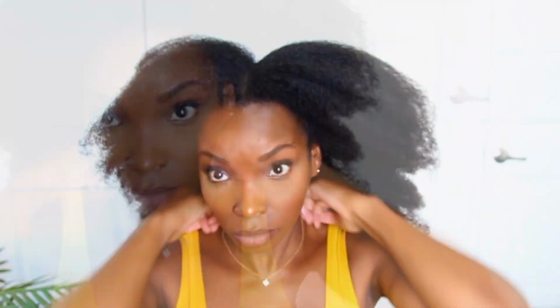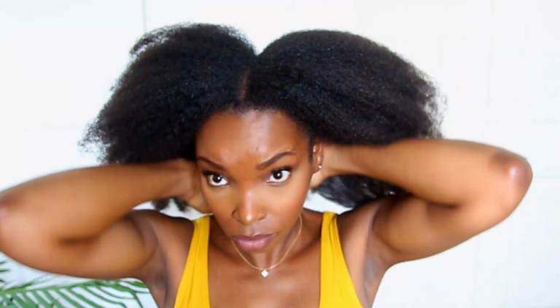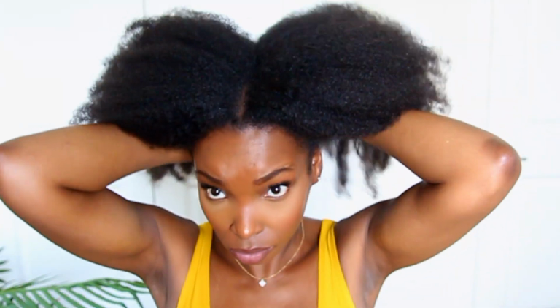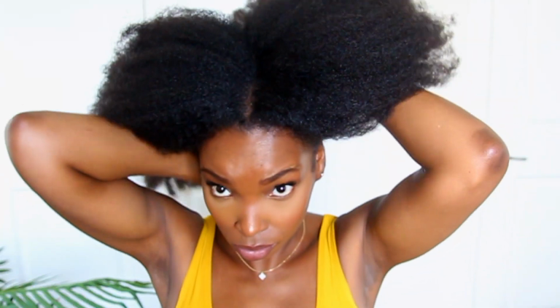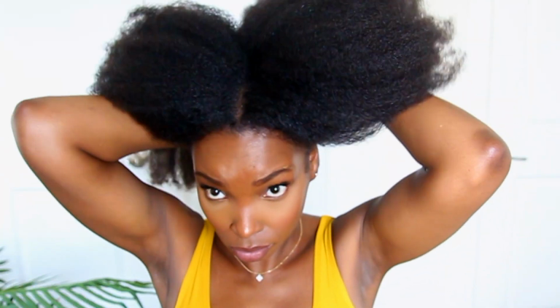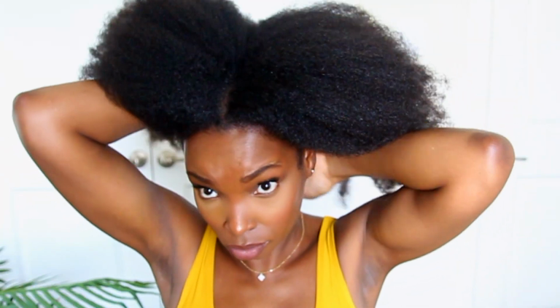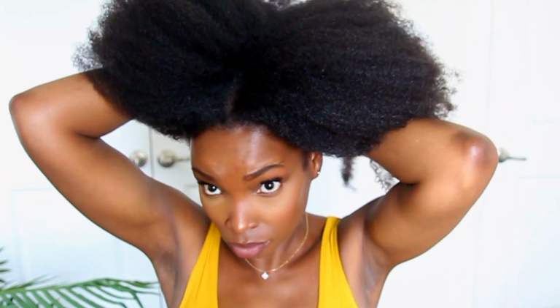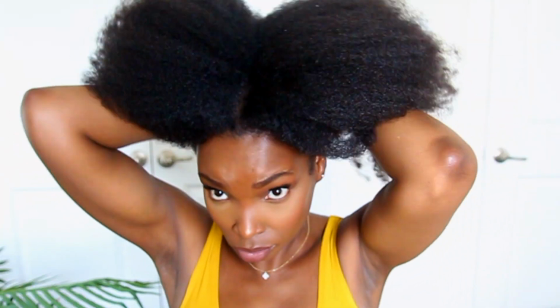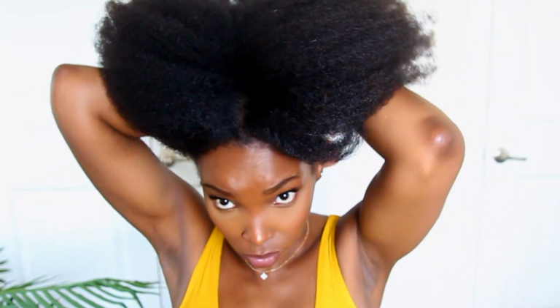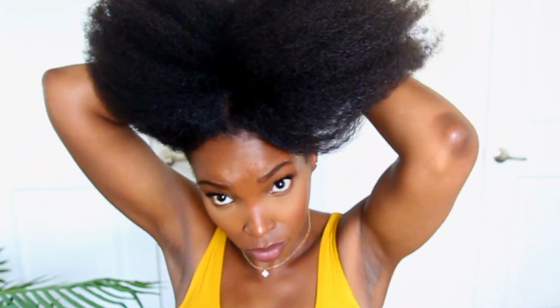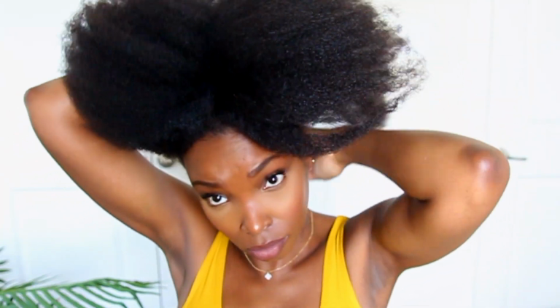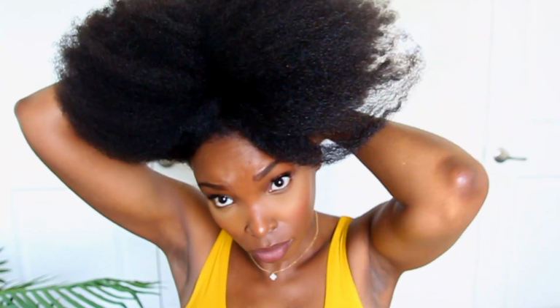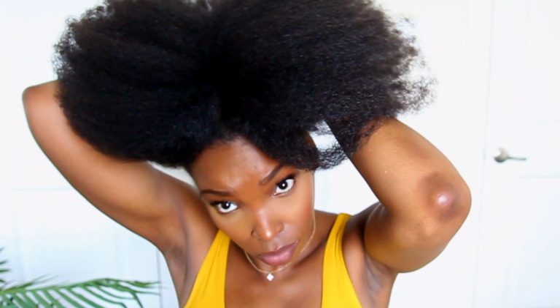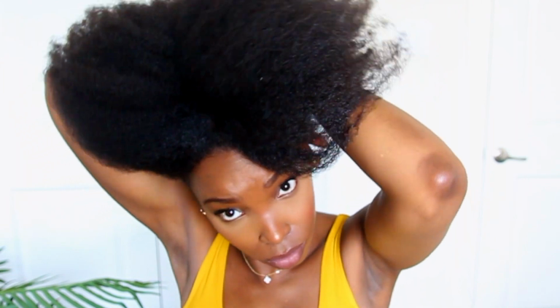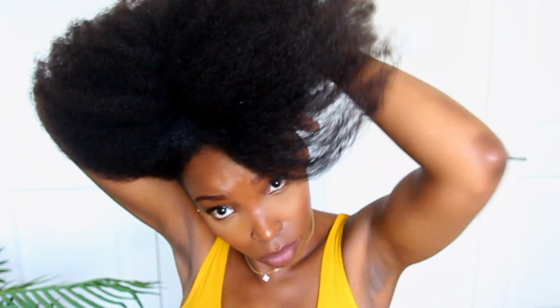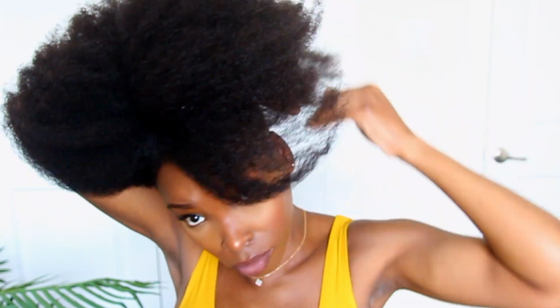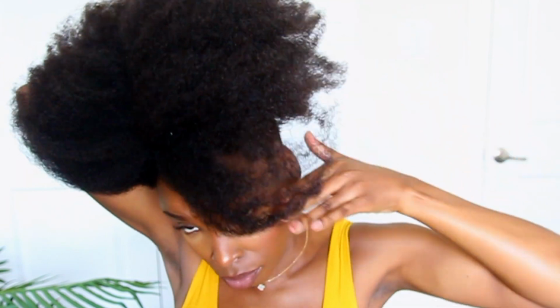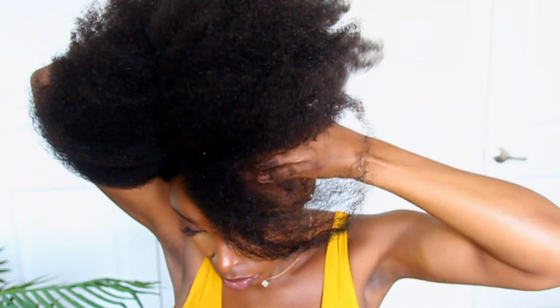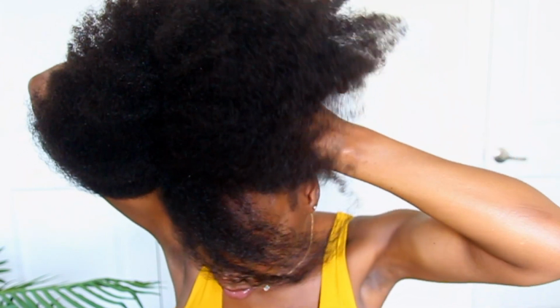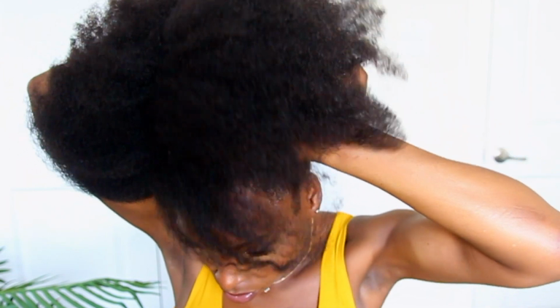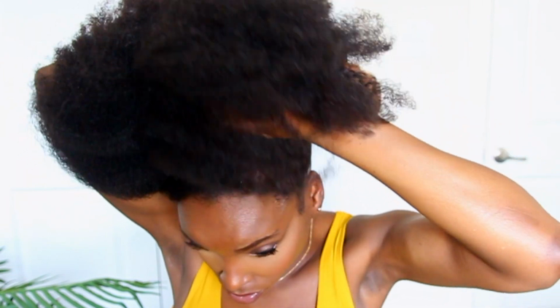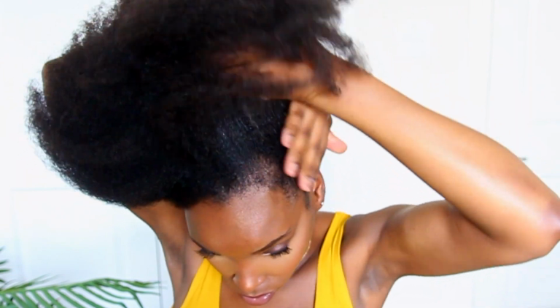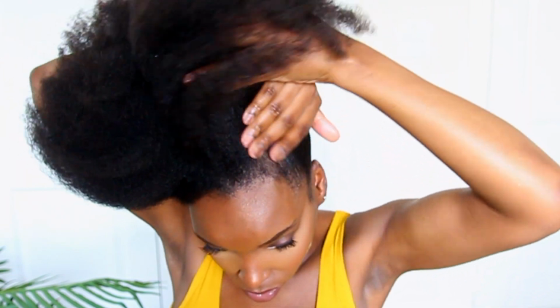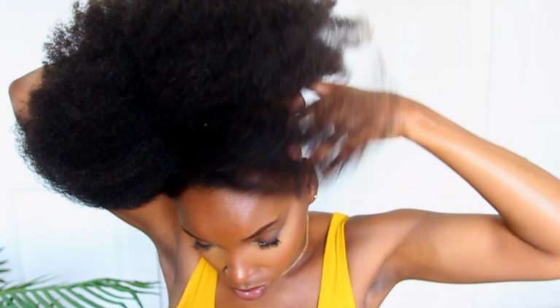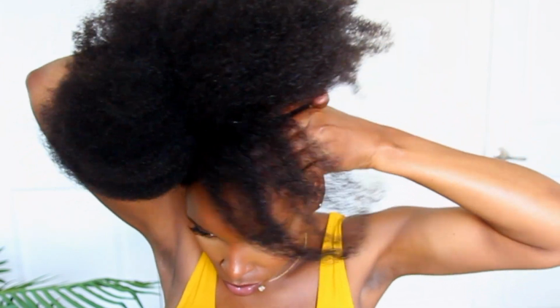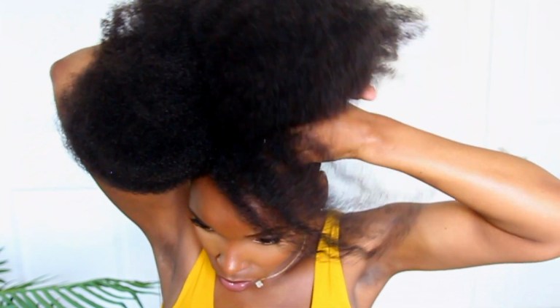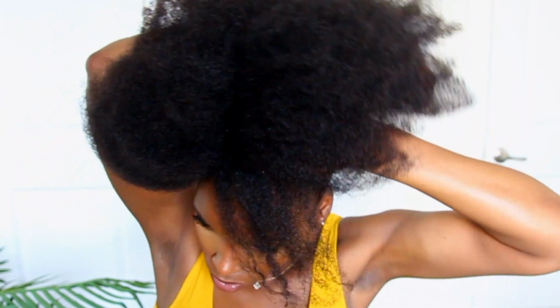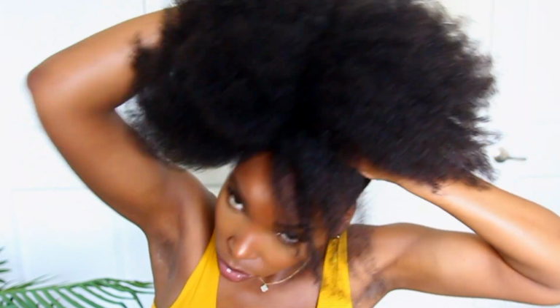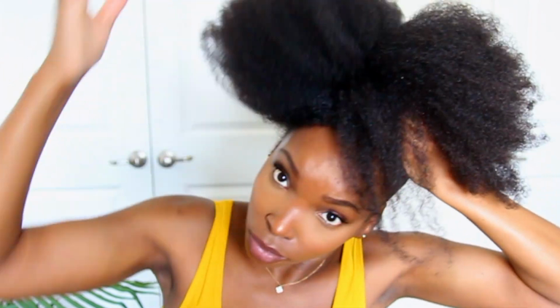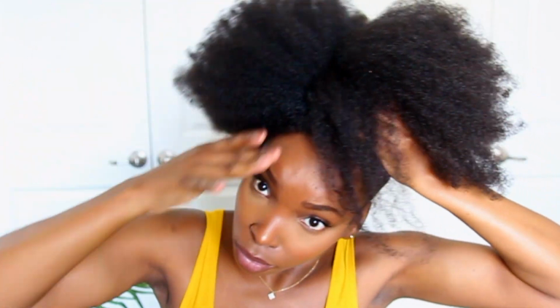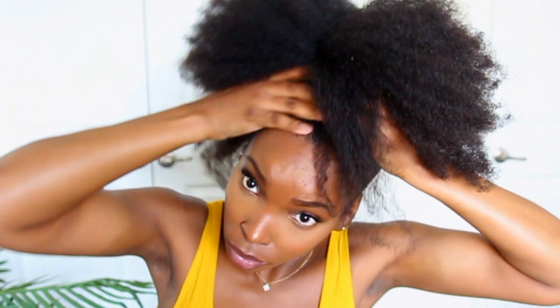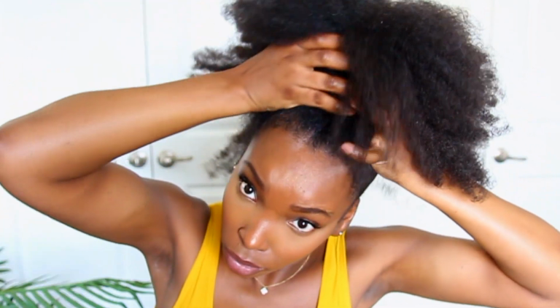Next I'm going to gather my hair and position it where I want my puff to be. I'm going for a high puff, so I'm pushing the hair to the top of my head.